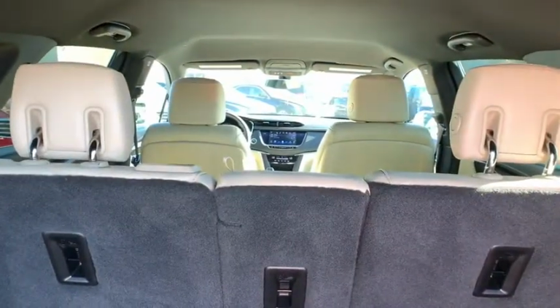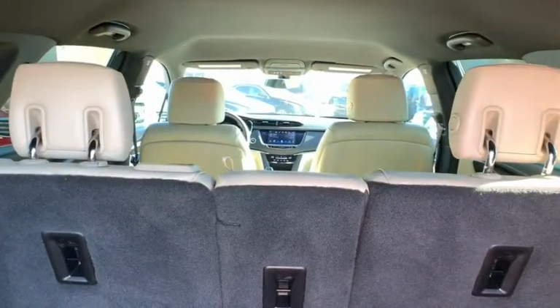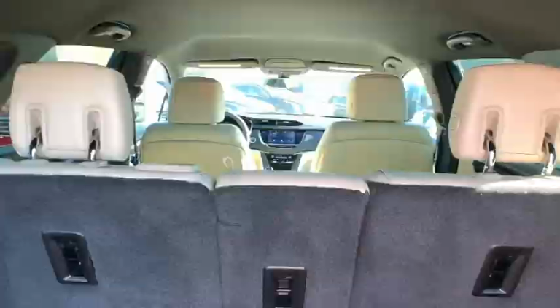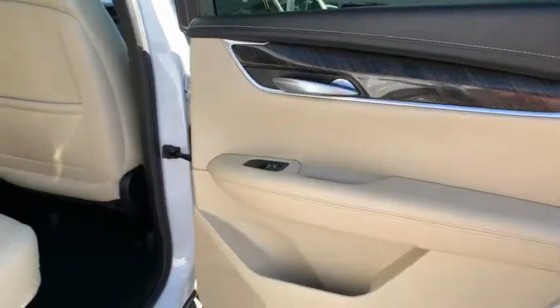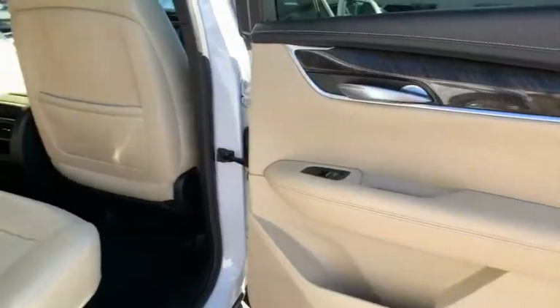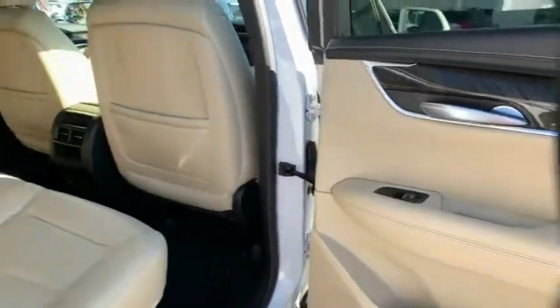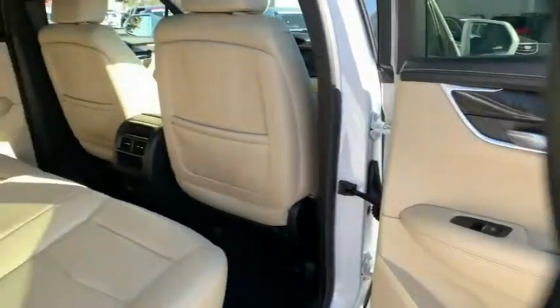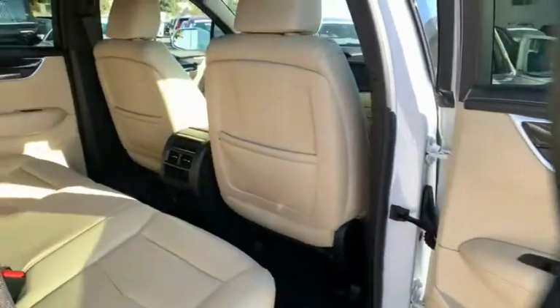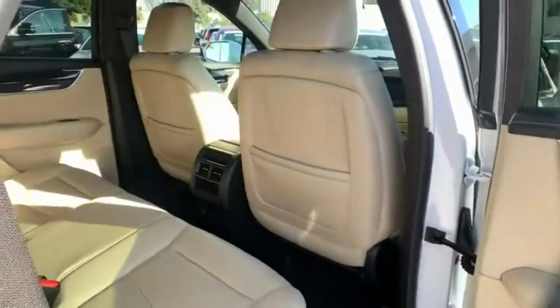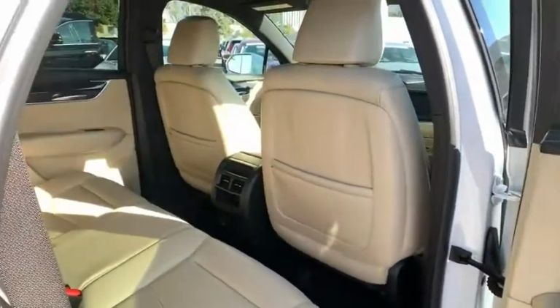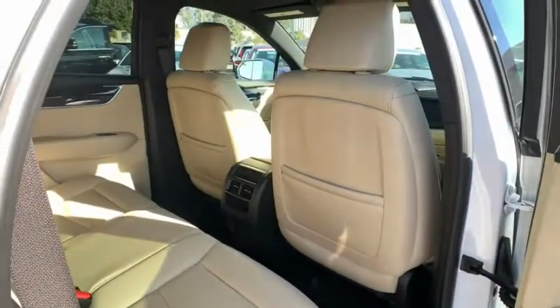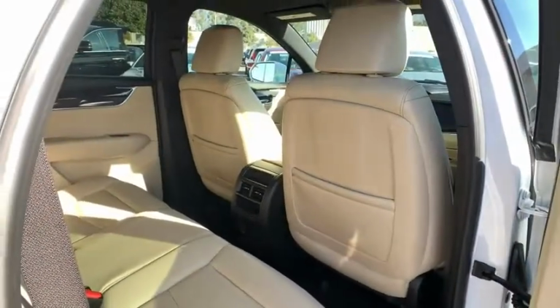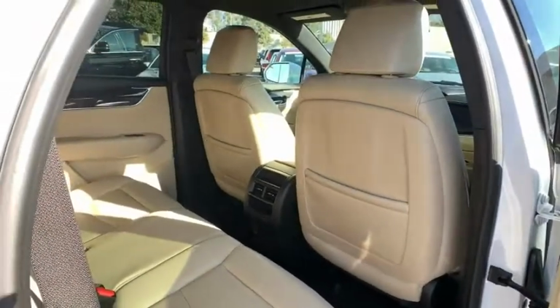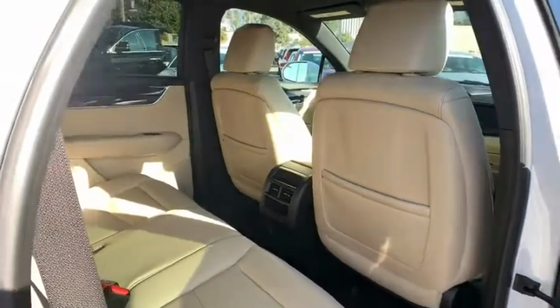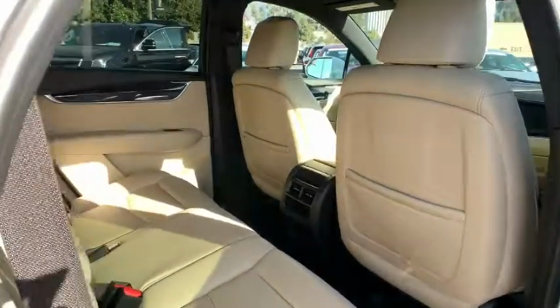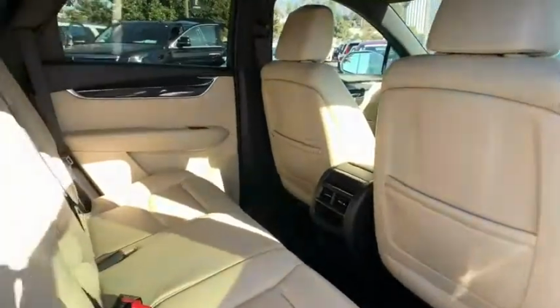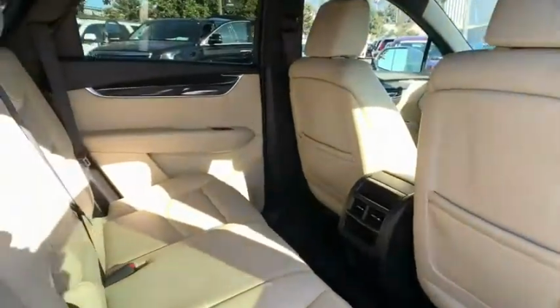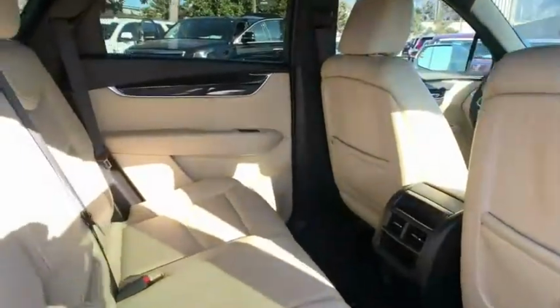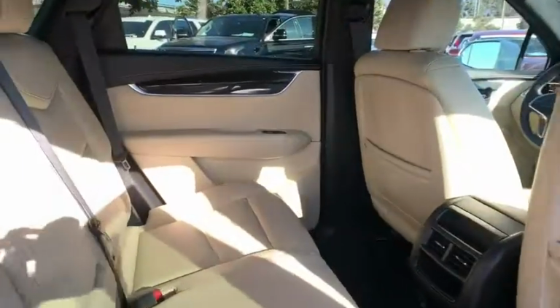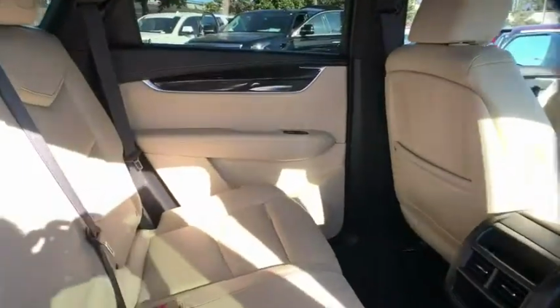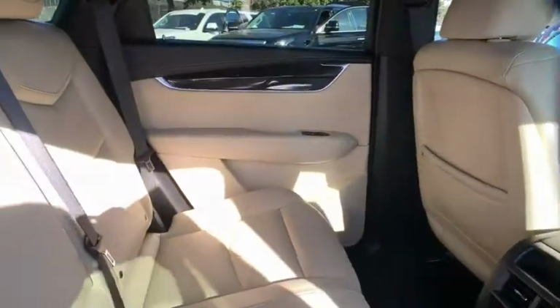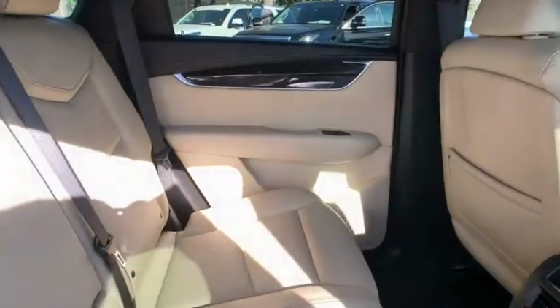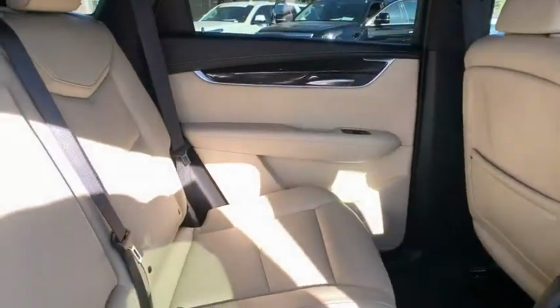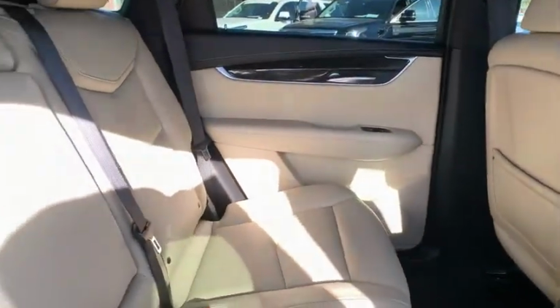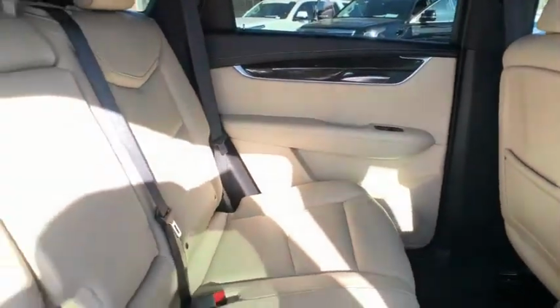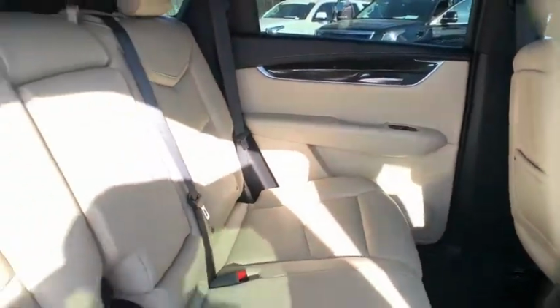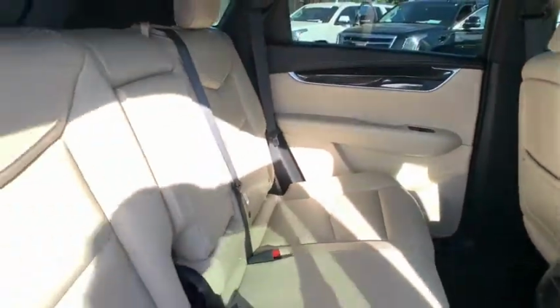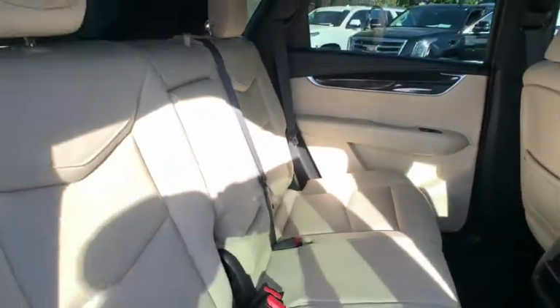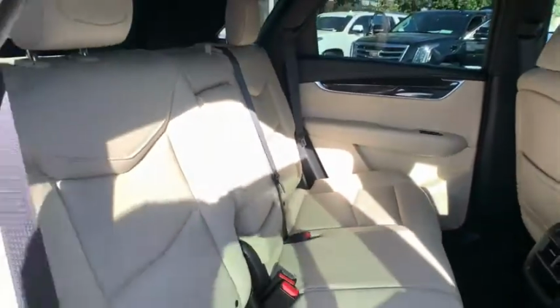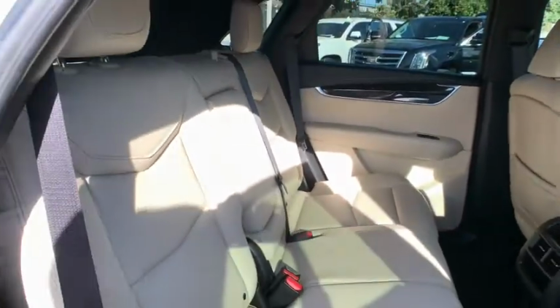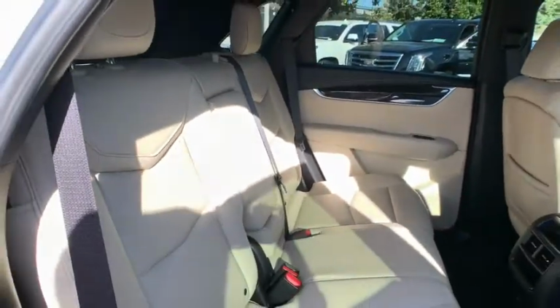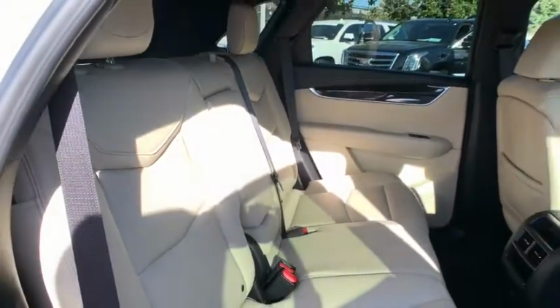Climate control, rear defrost, AM-FM stereo radio. Come take a test drive today.